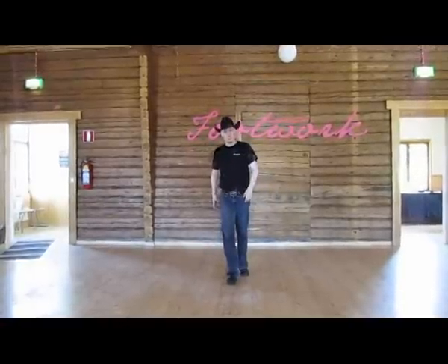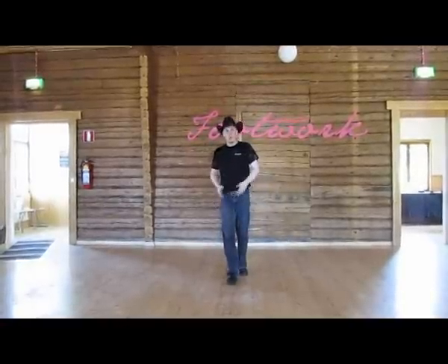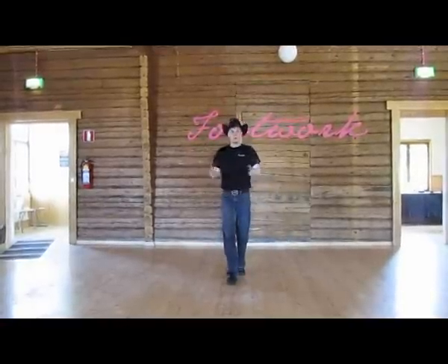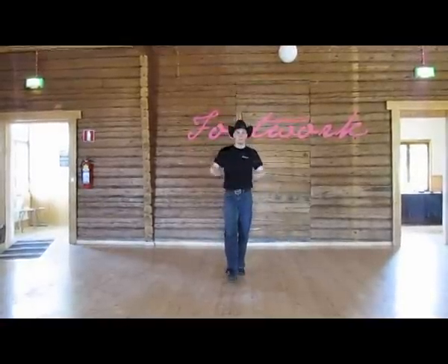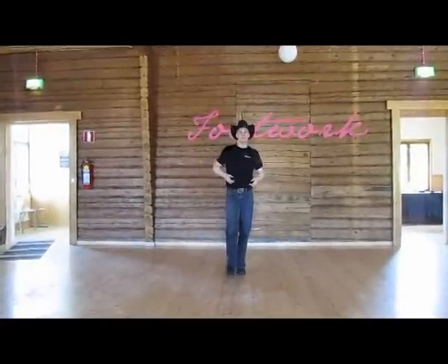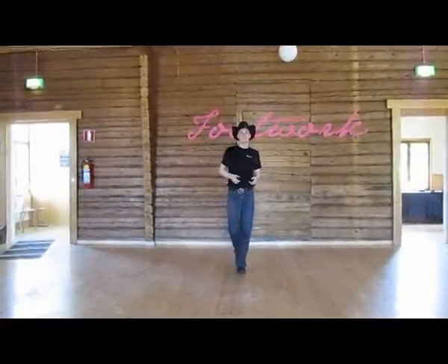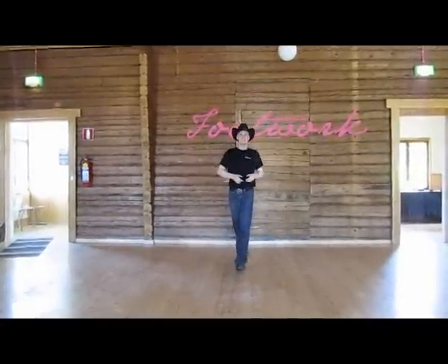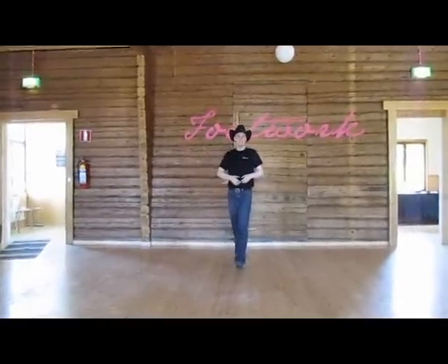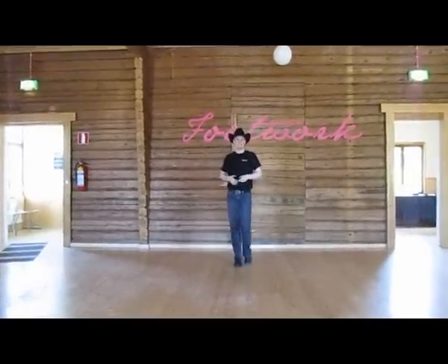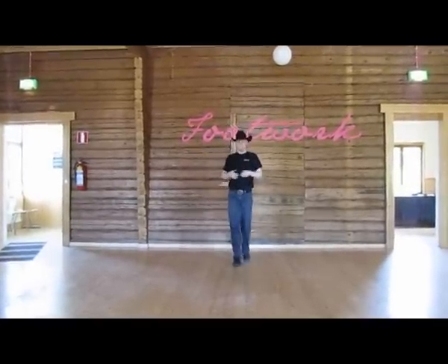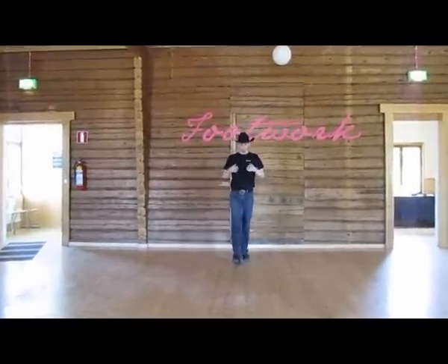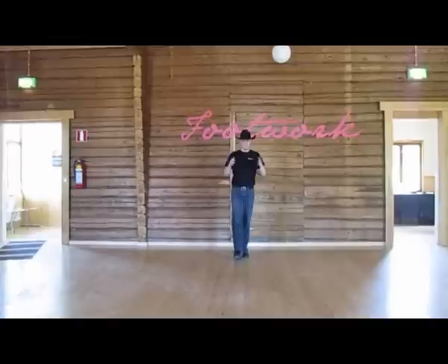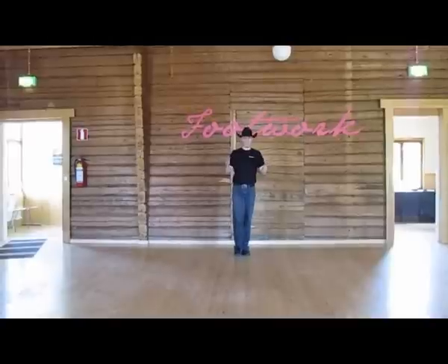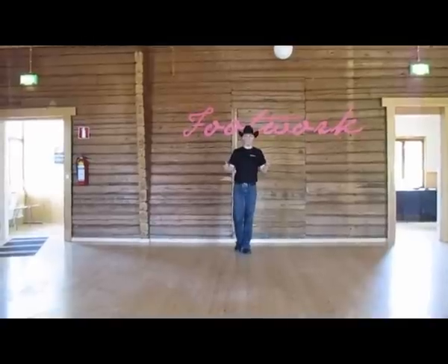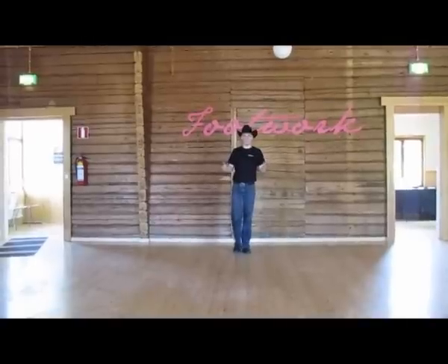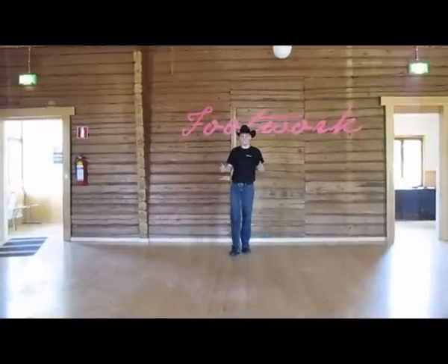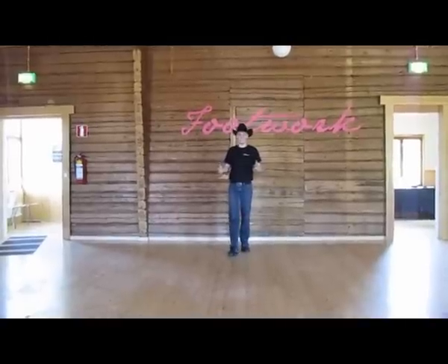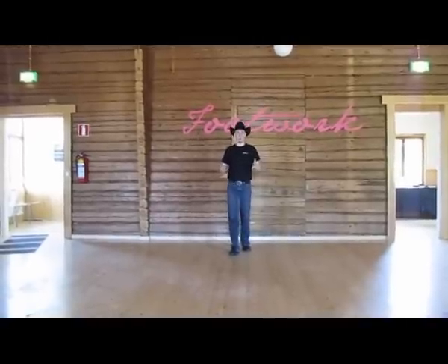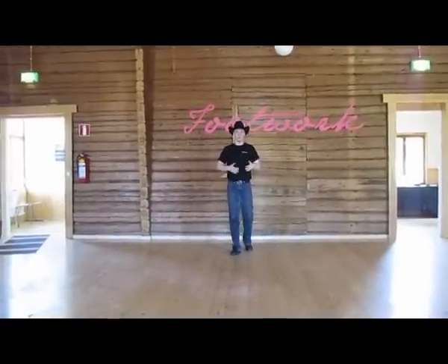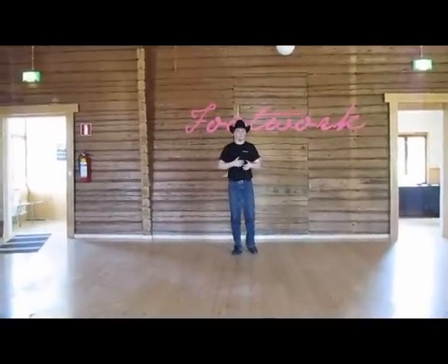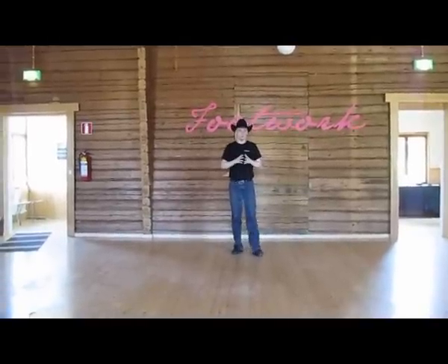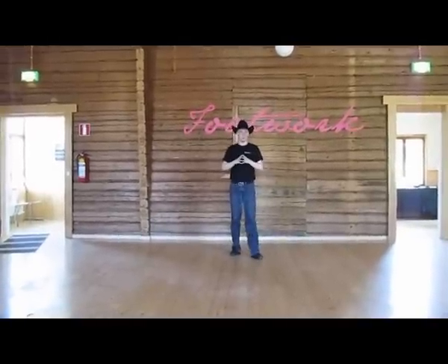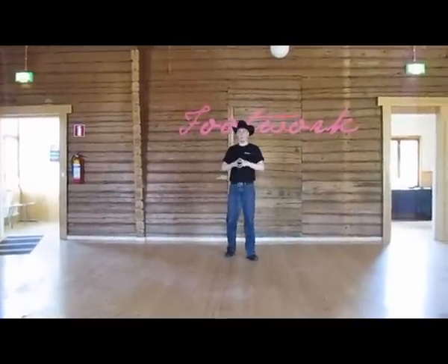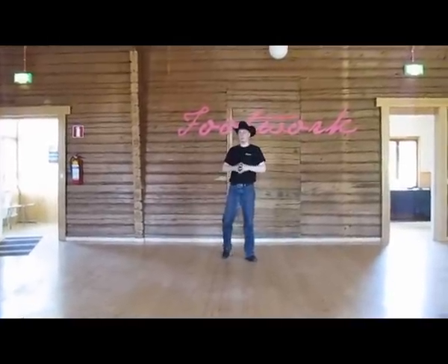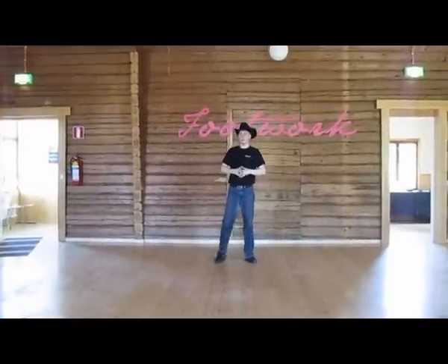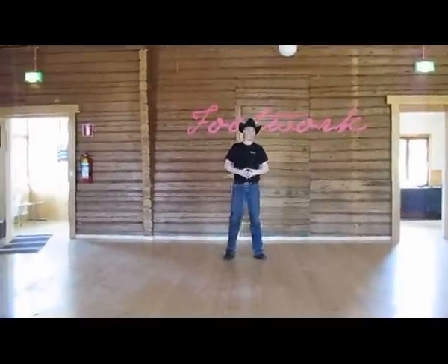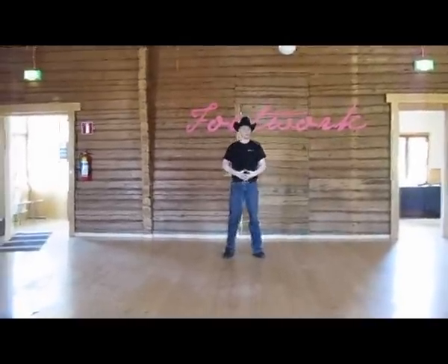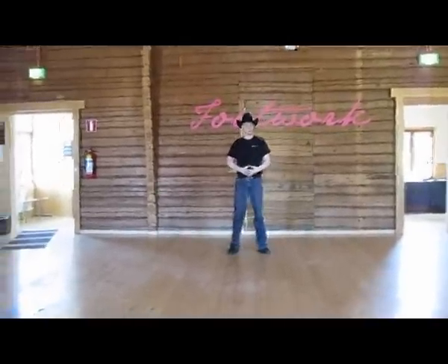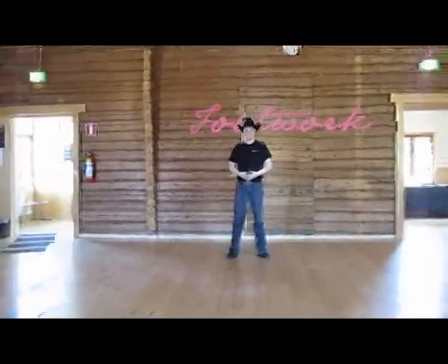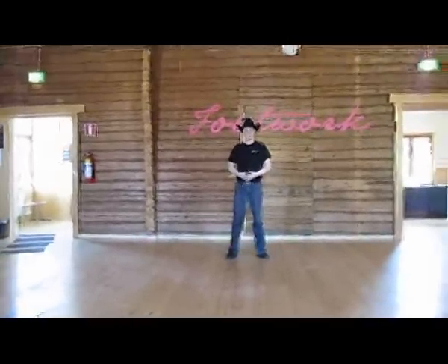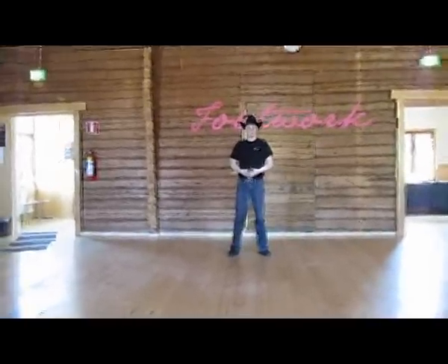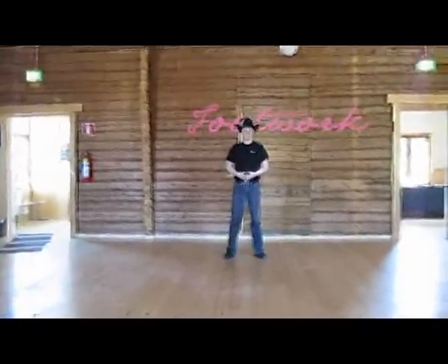Okay, so that is the dance King and Queen. I do hope you enjoy it. Thank you very much.